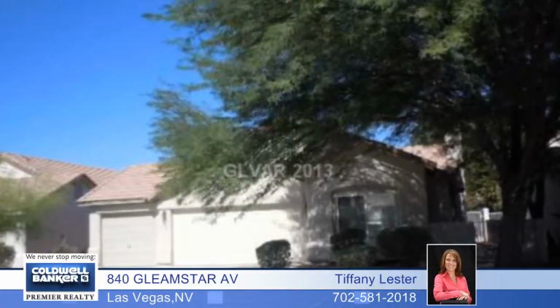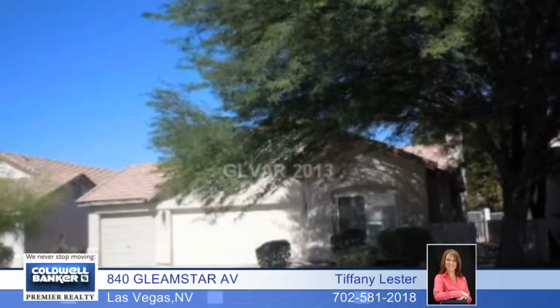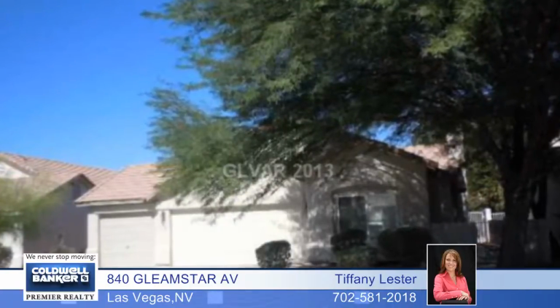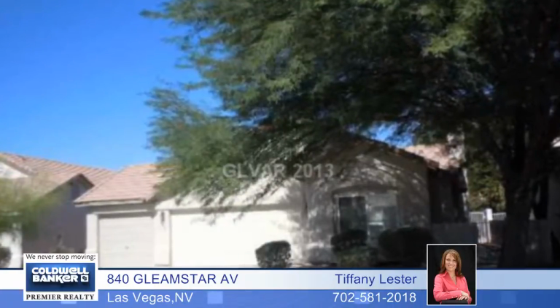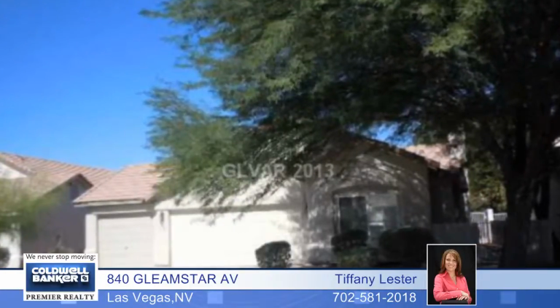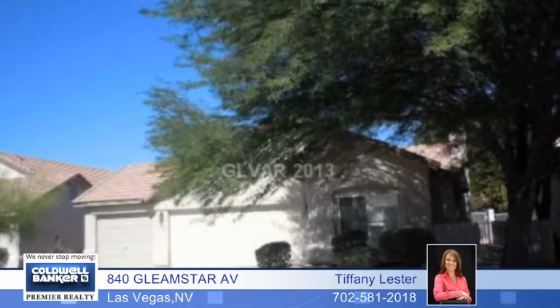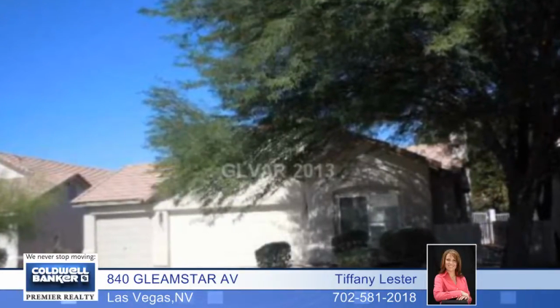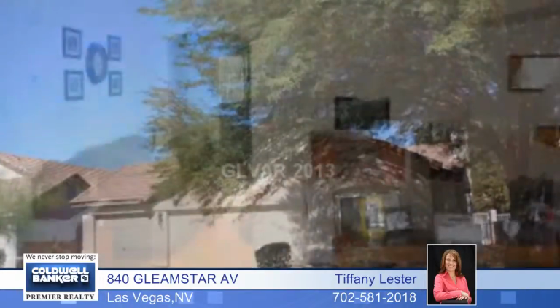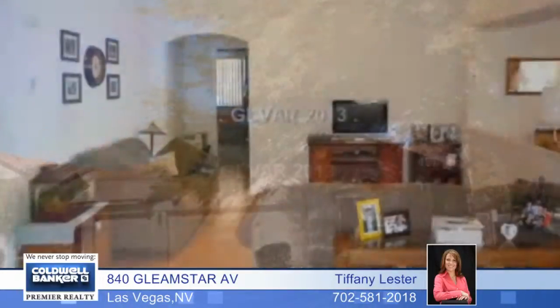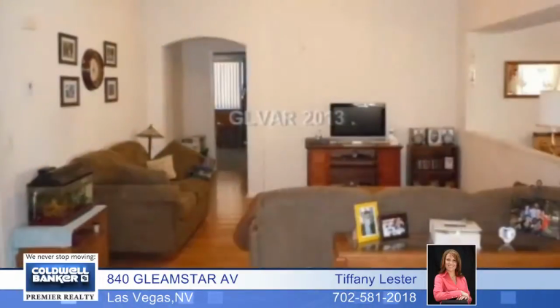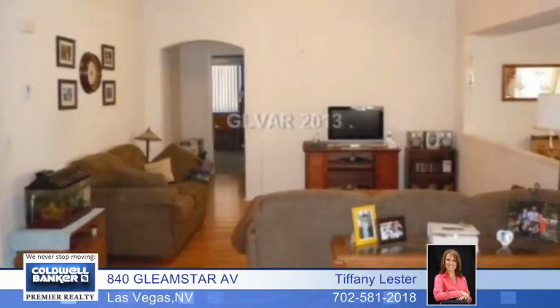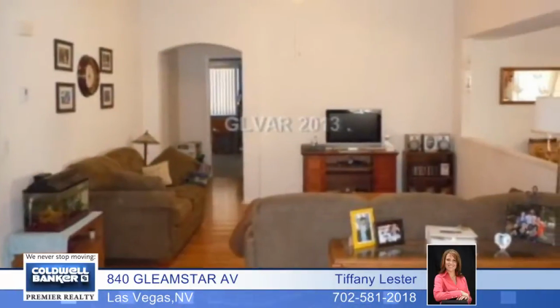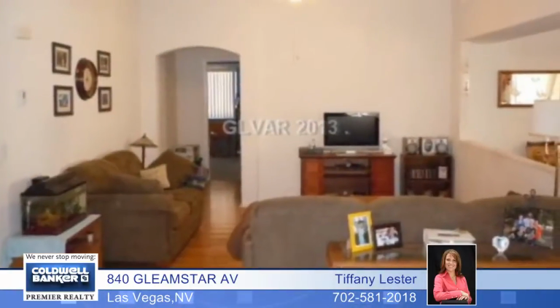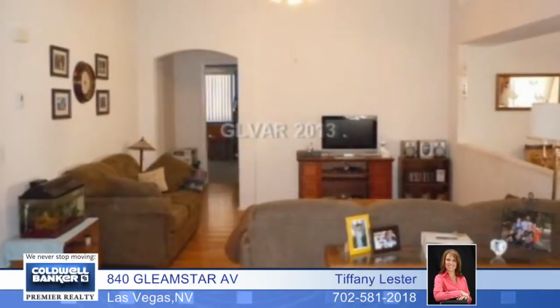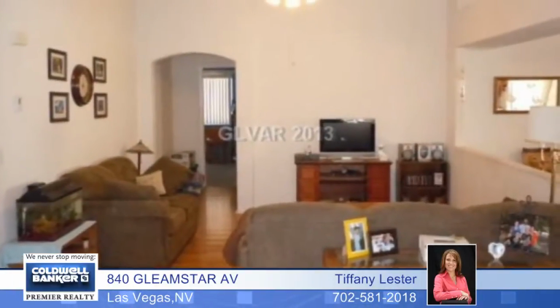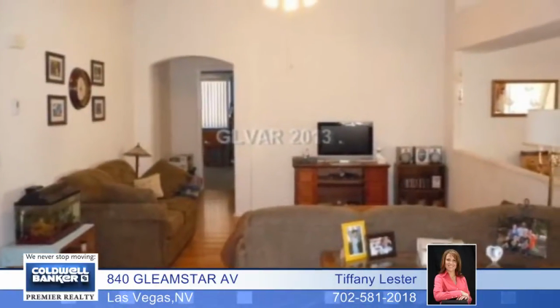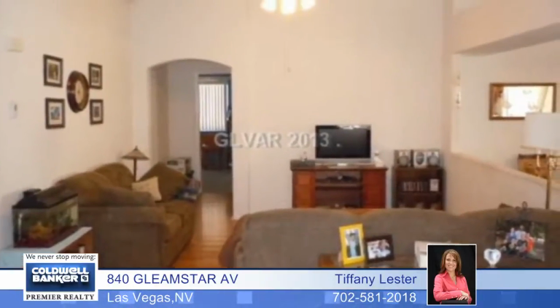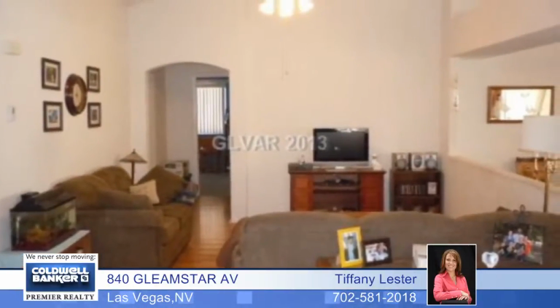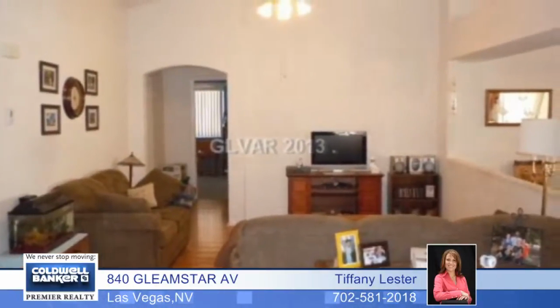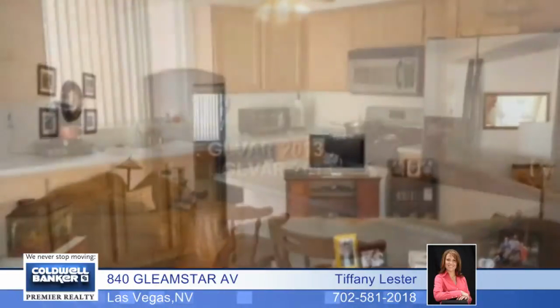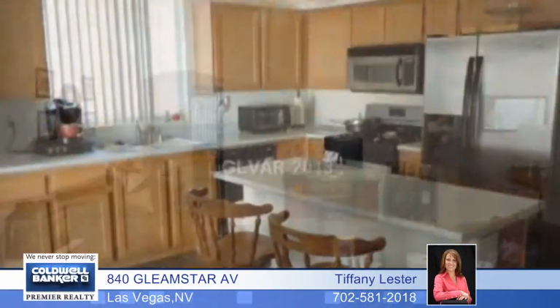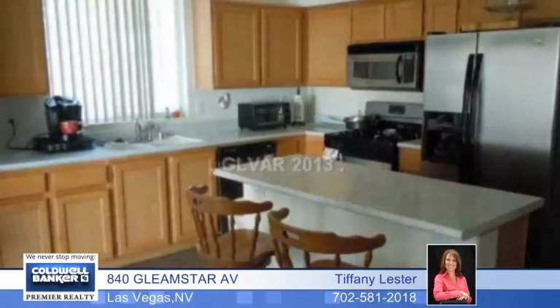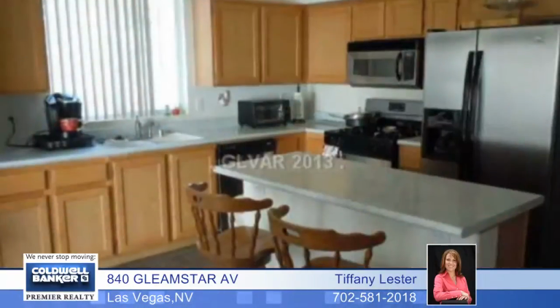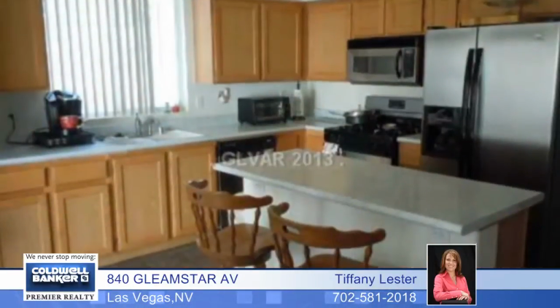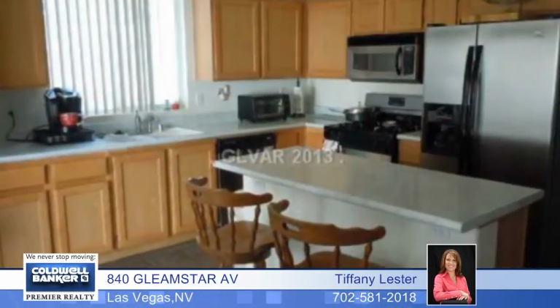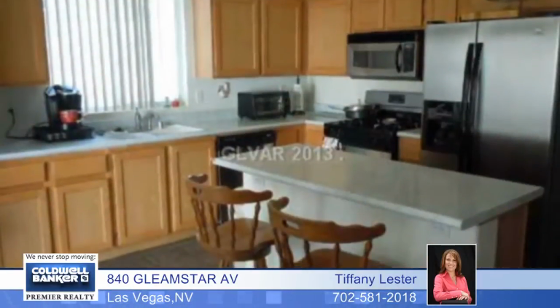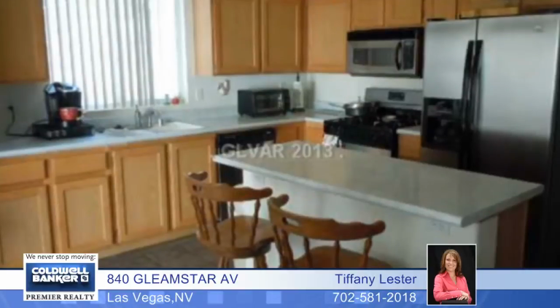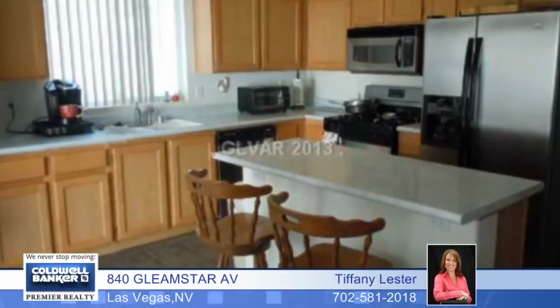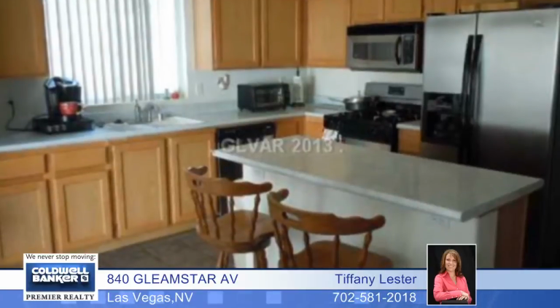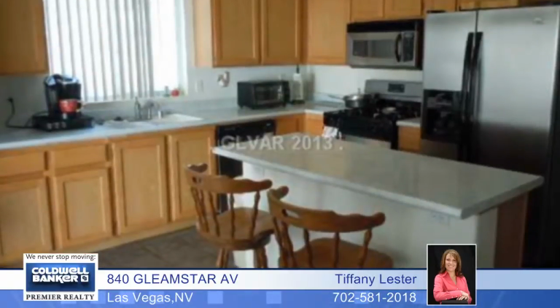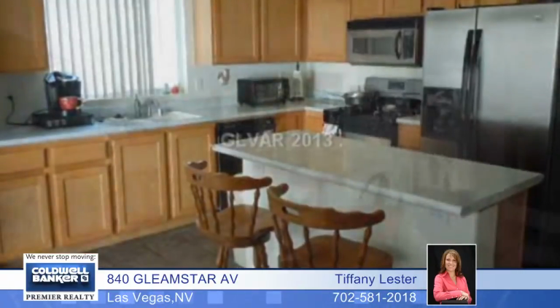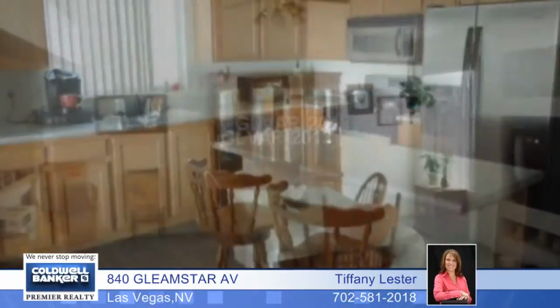What a great combination. This single story has four bedrooms, two baths, and a three-car garage.